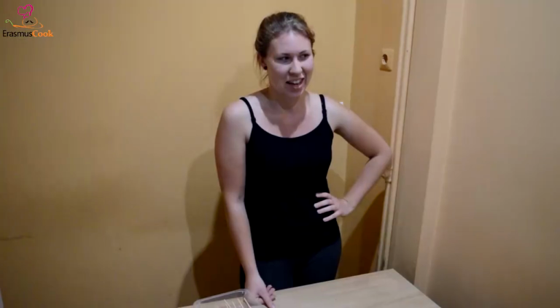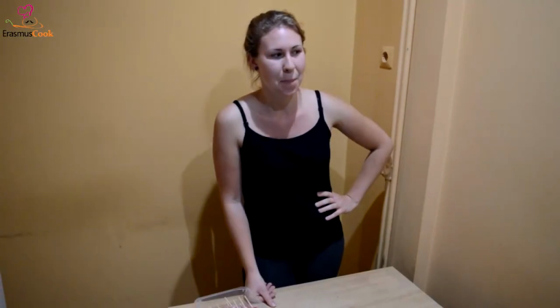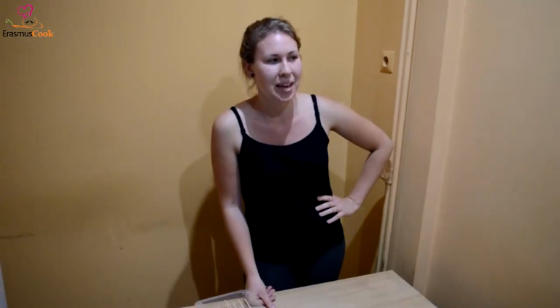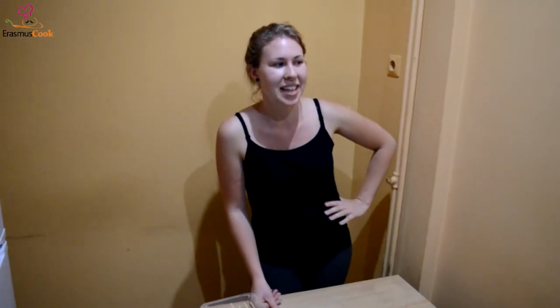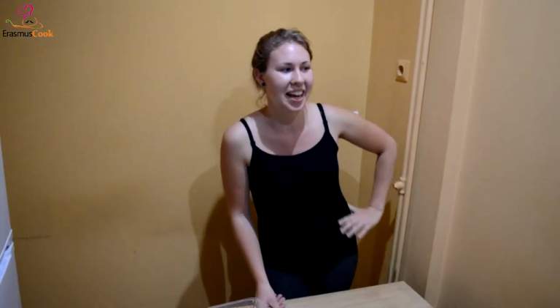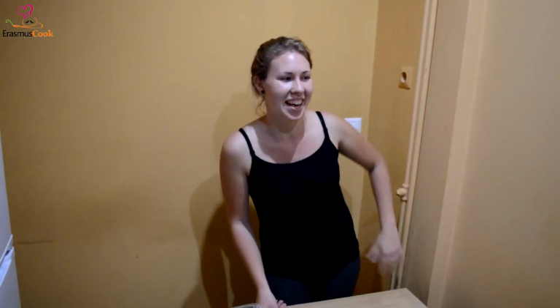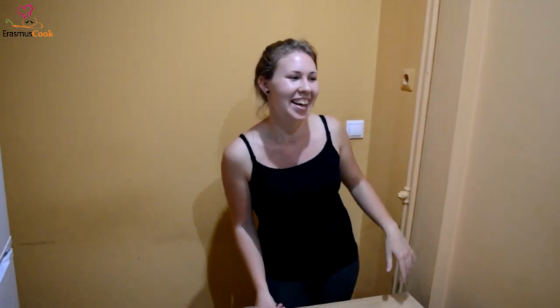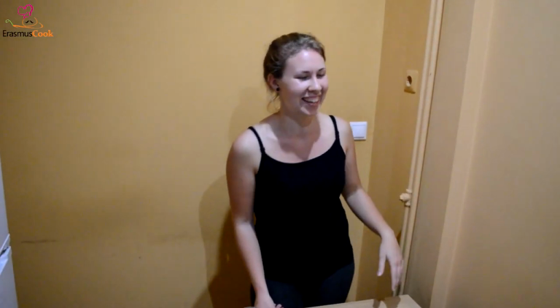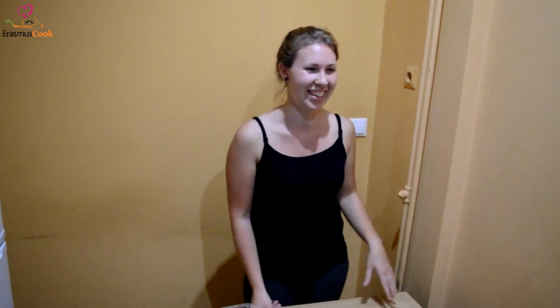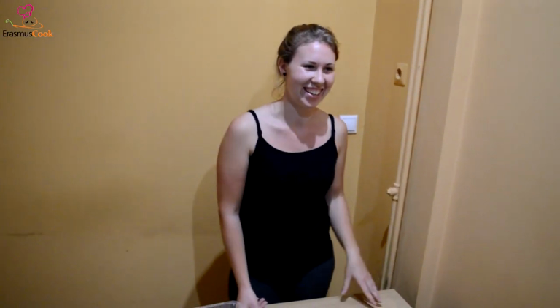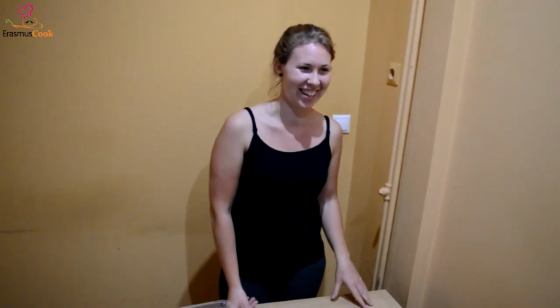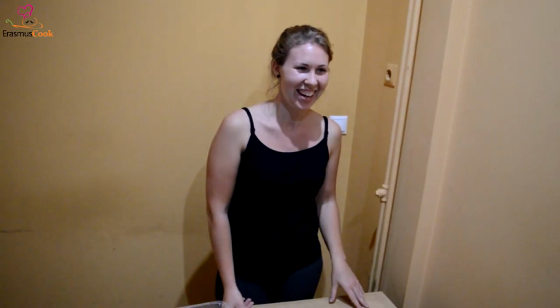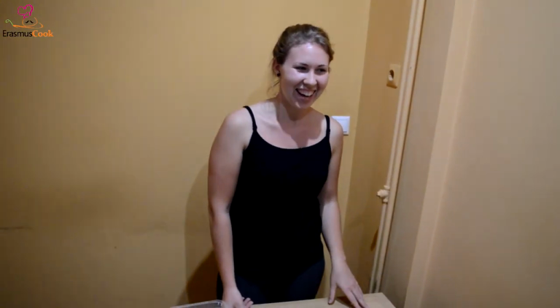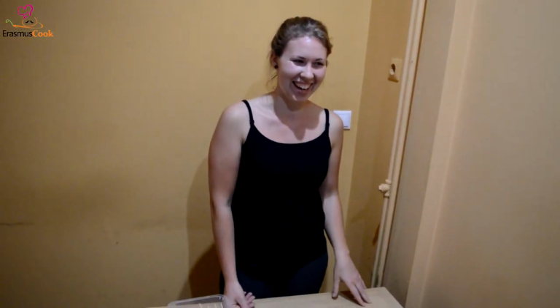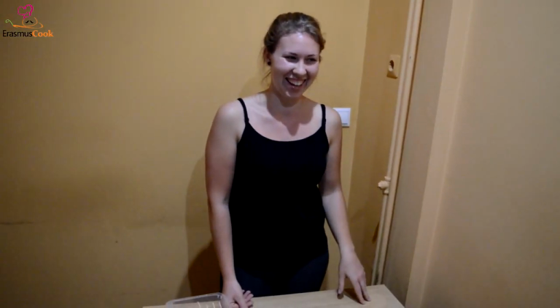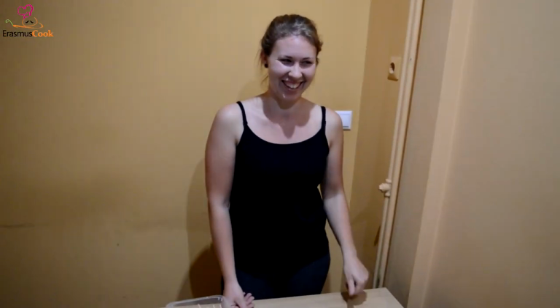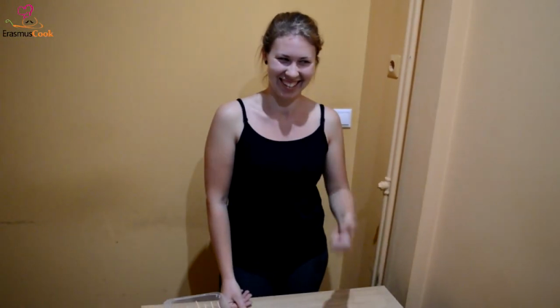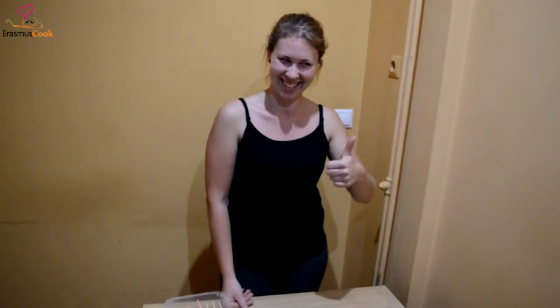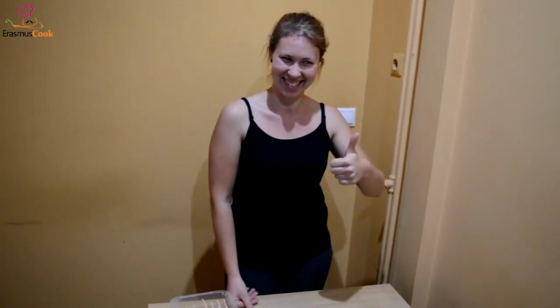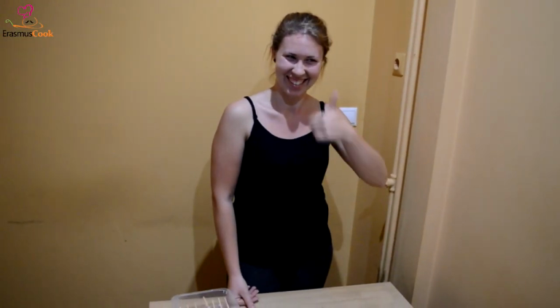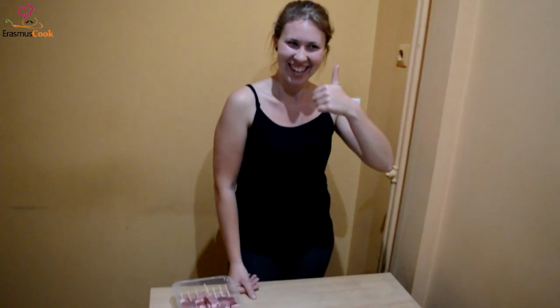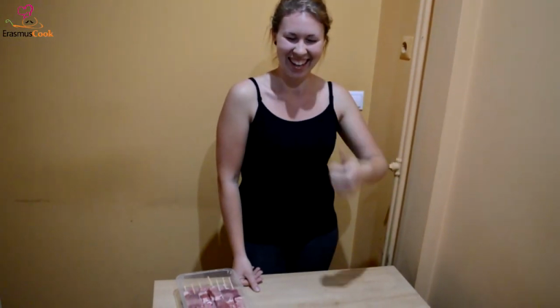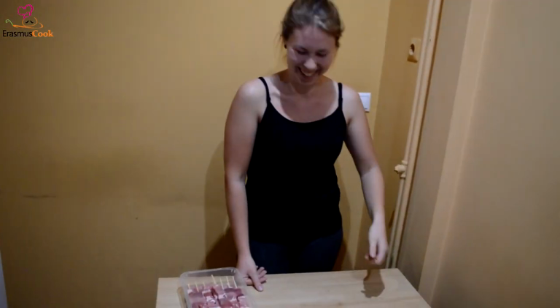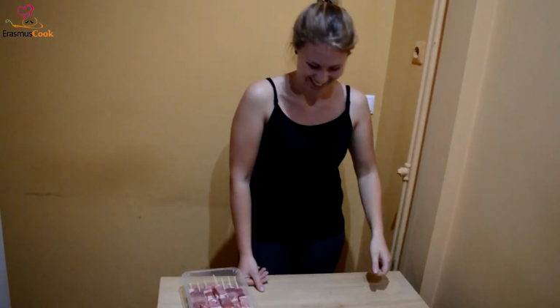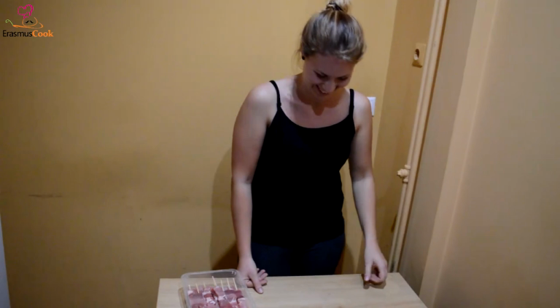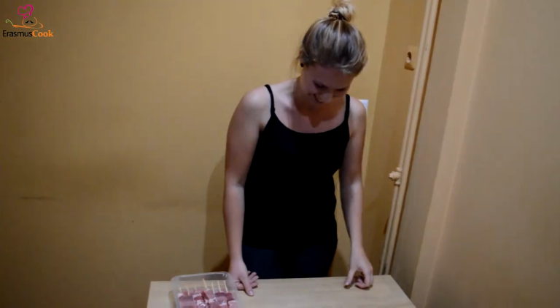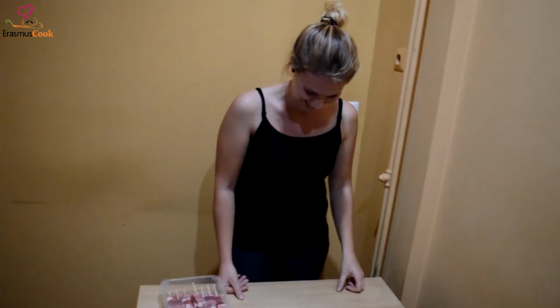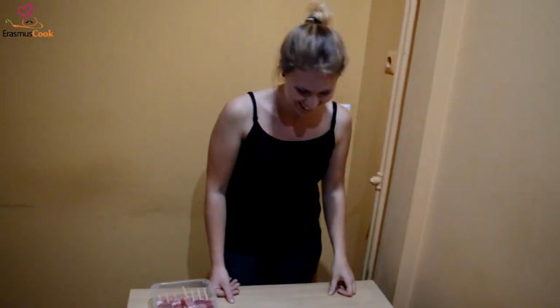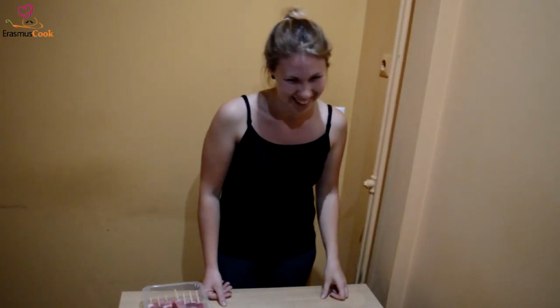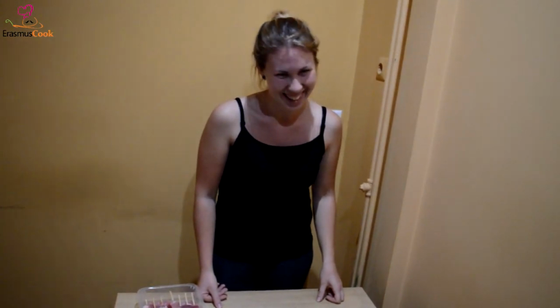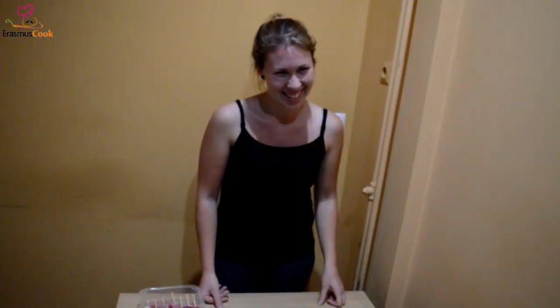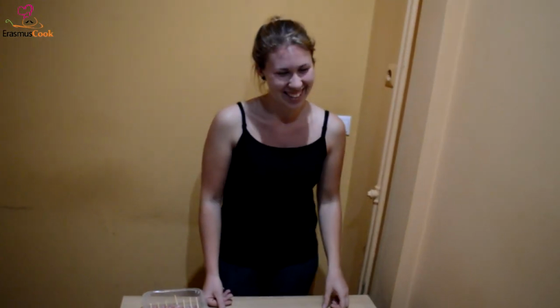Welcome to another episode of Erasmus Cook! Today we are going to cook souvlaki.